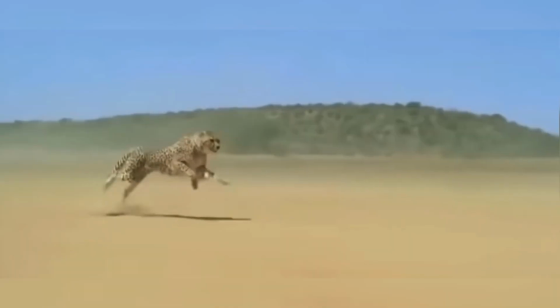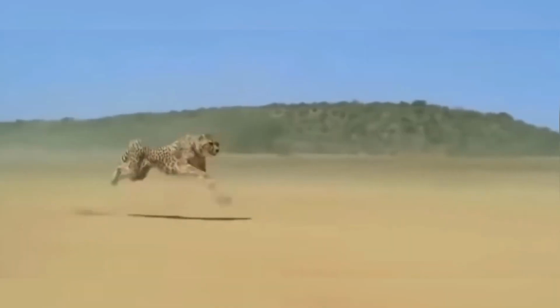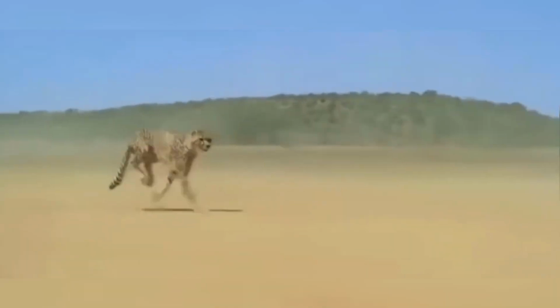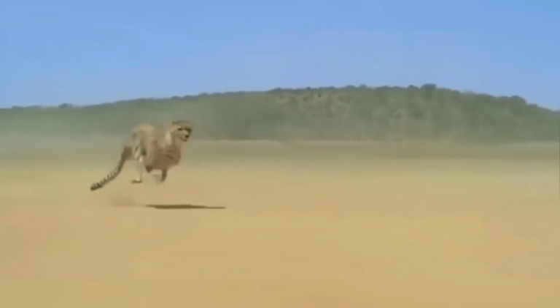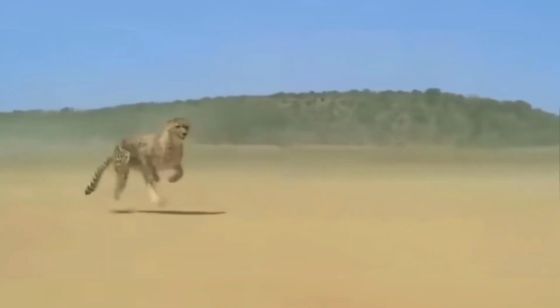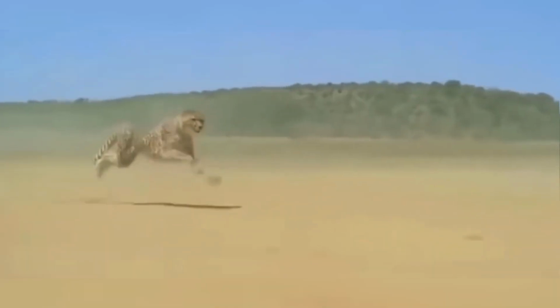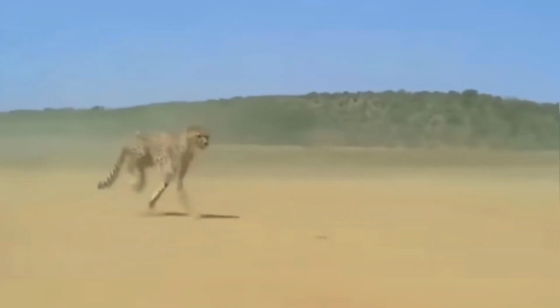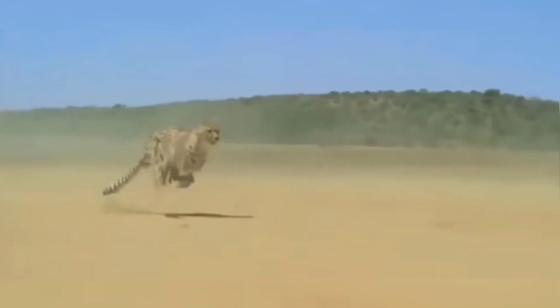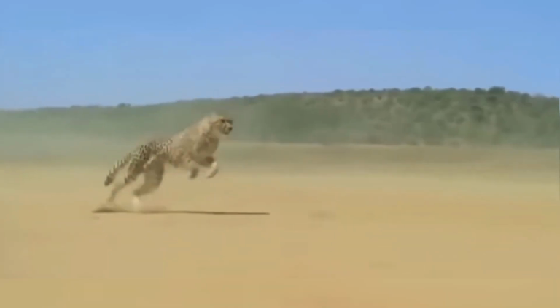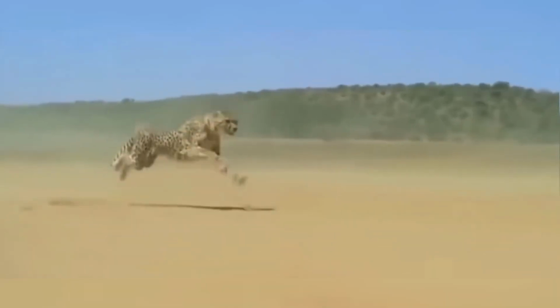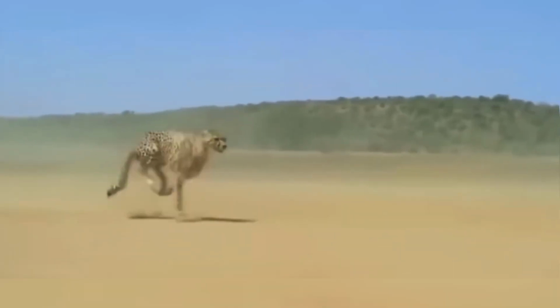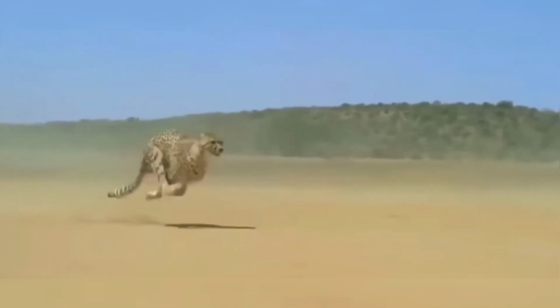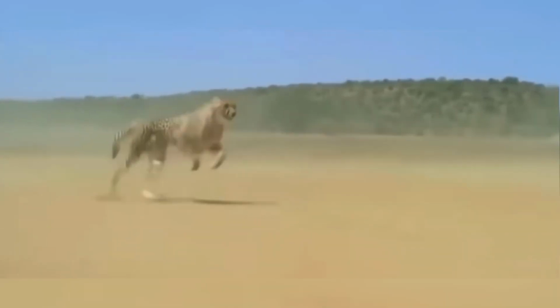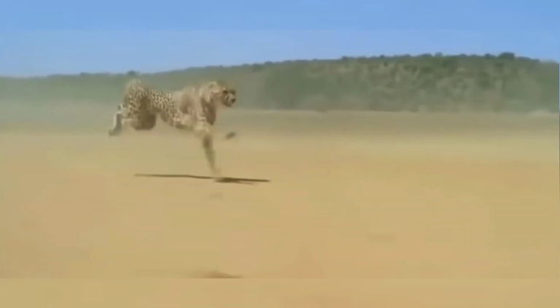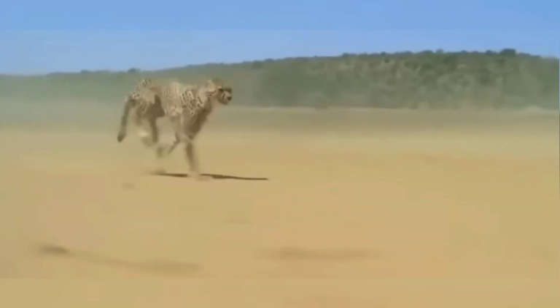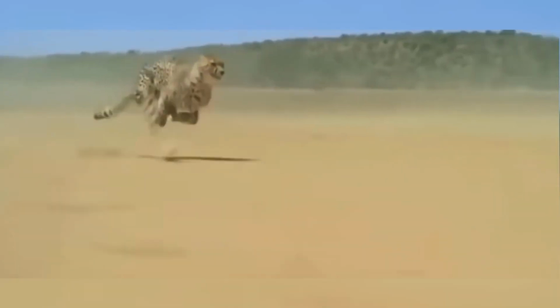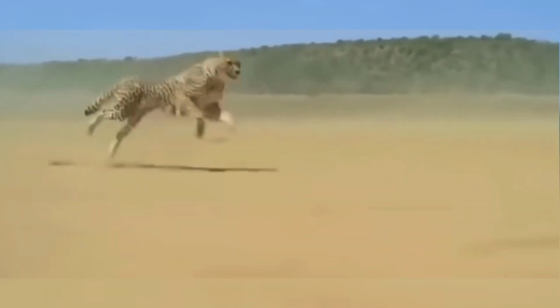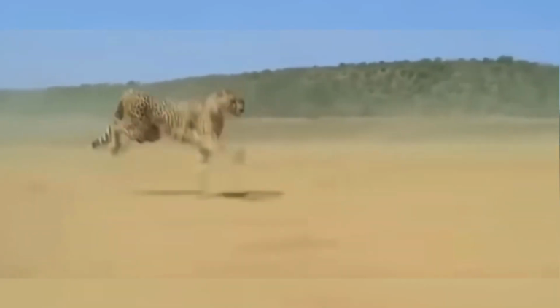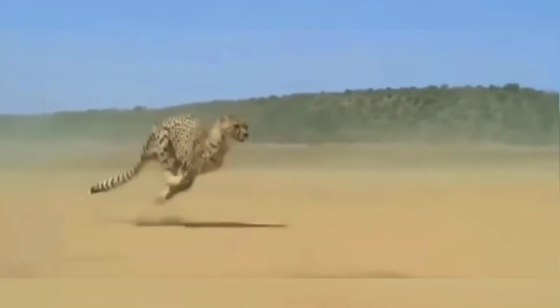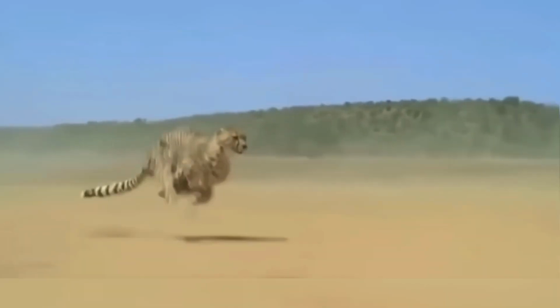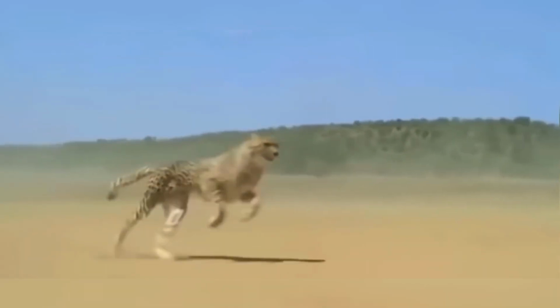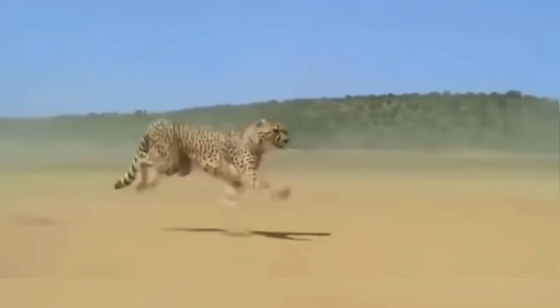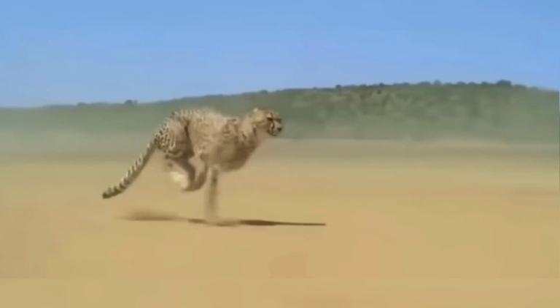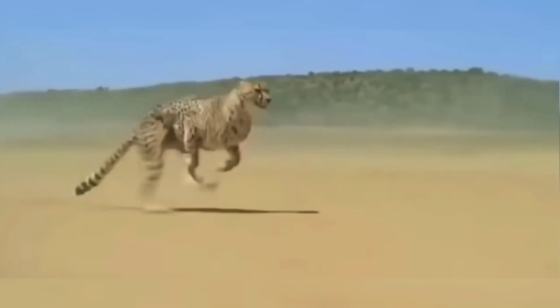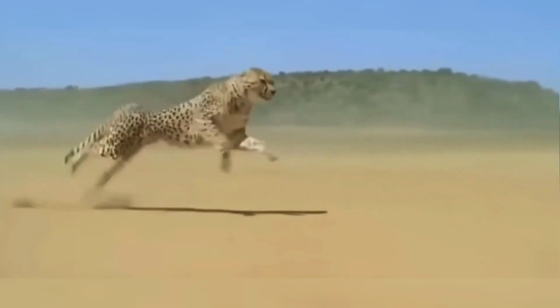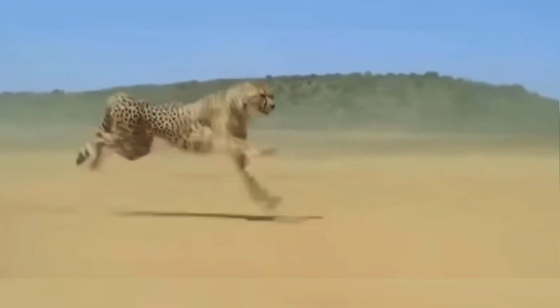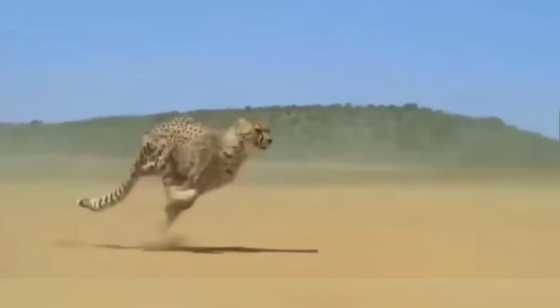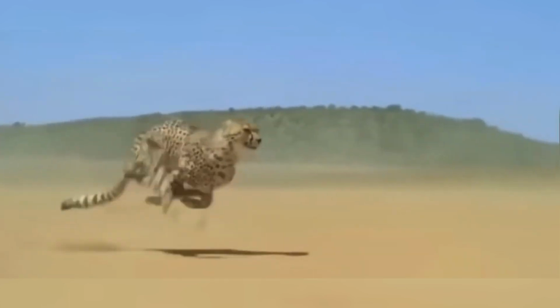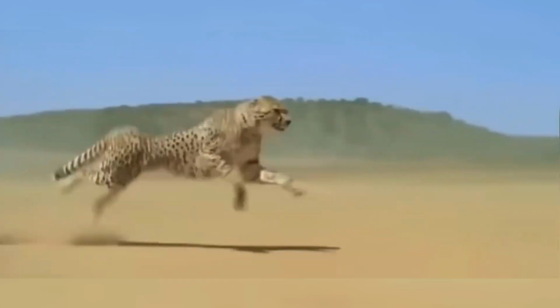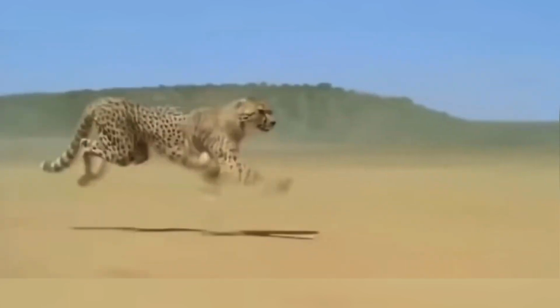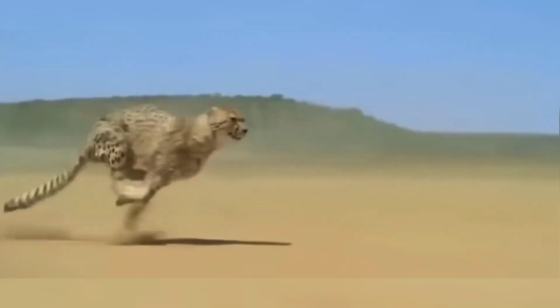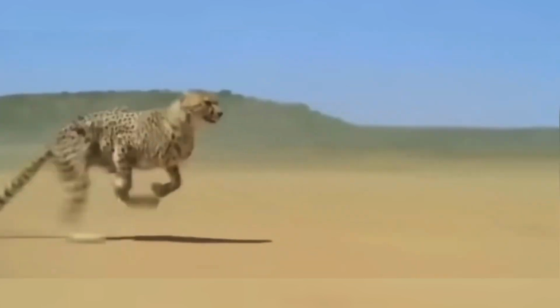The cheetah will forever be a symbol of speed, a testament to the power of focus and precision.